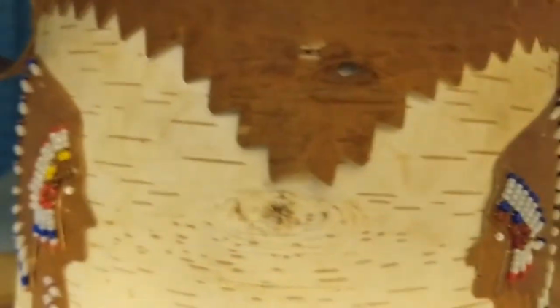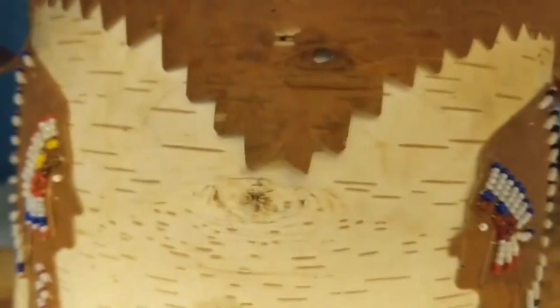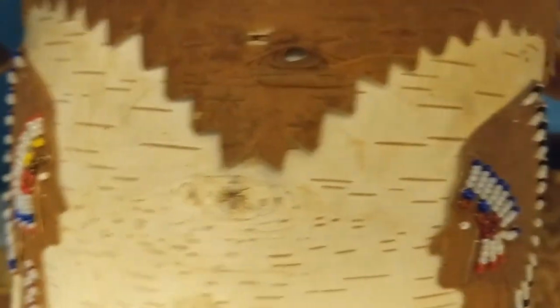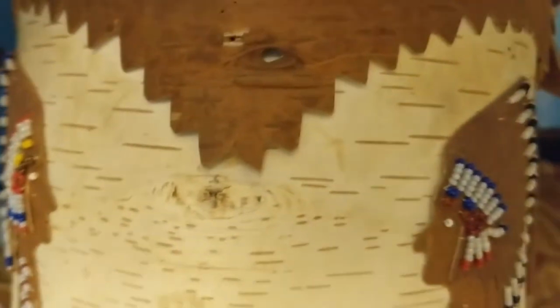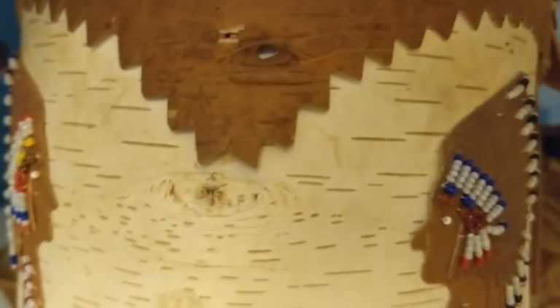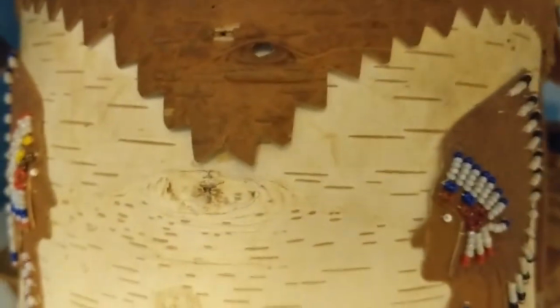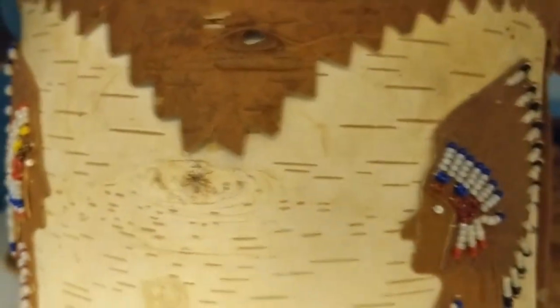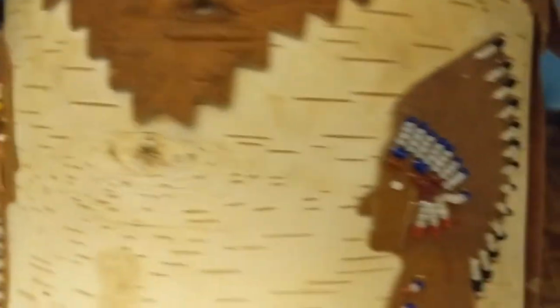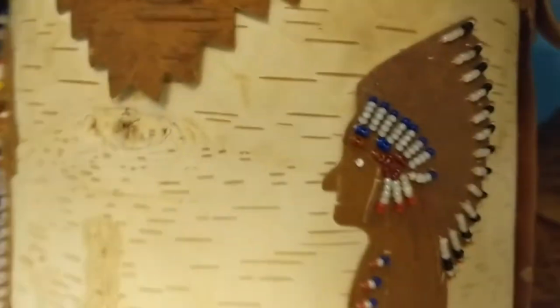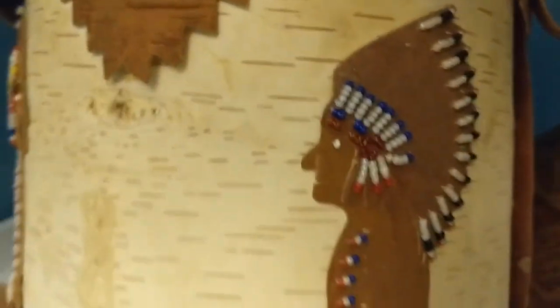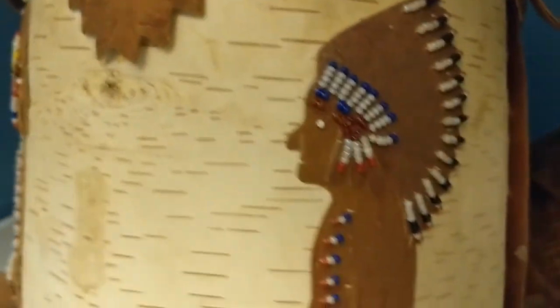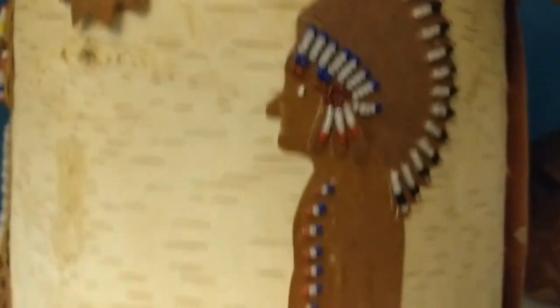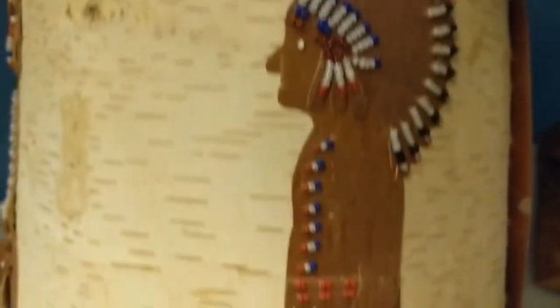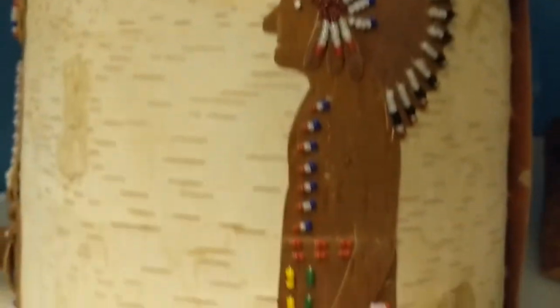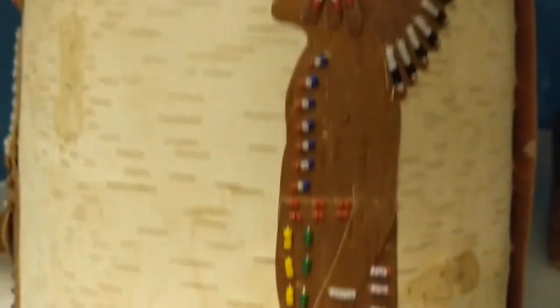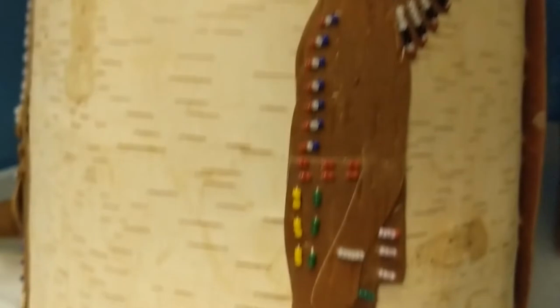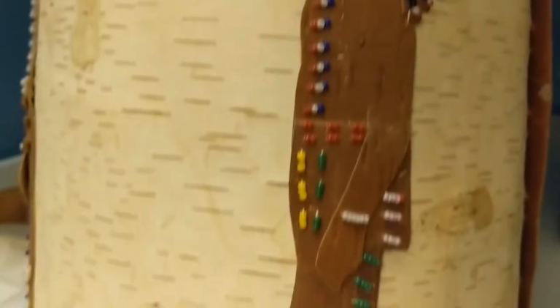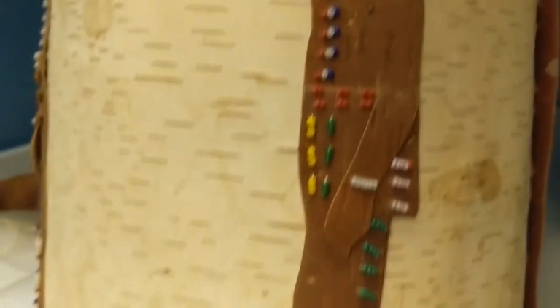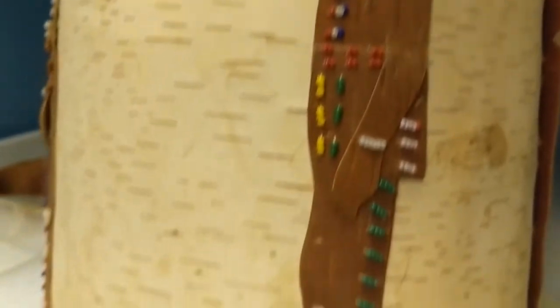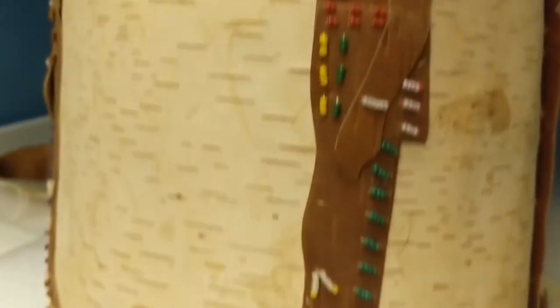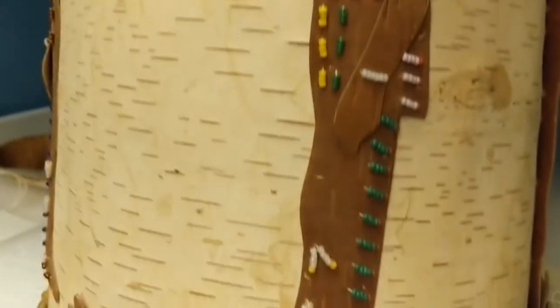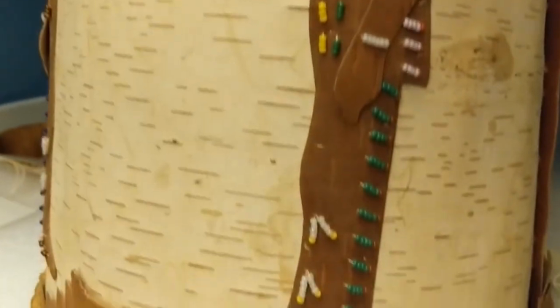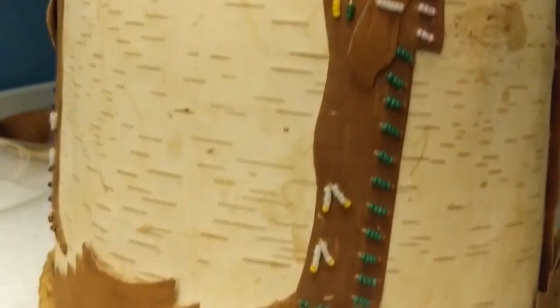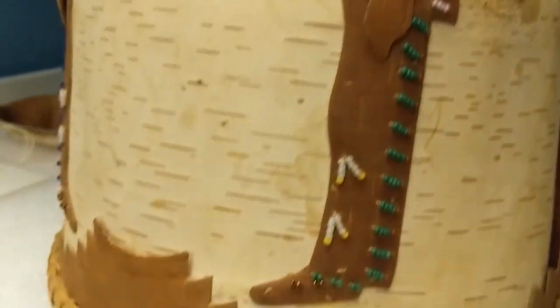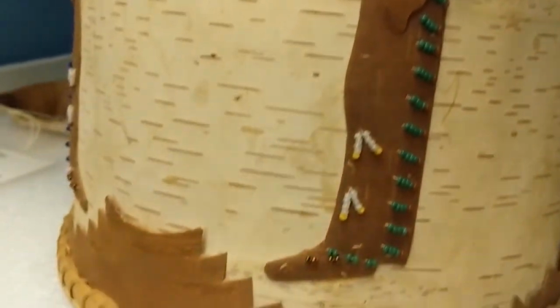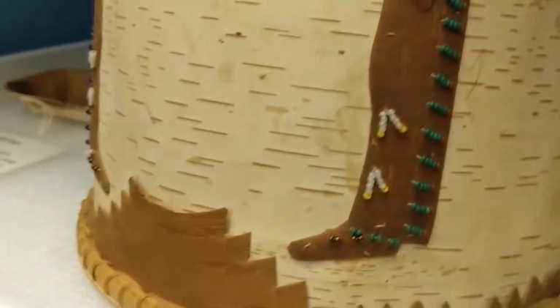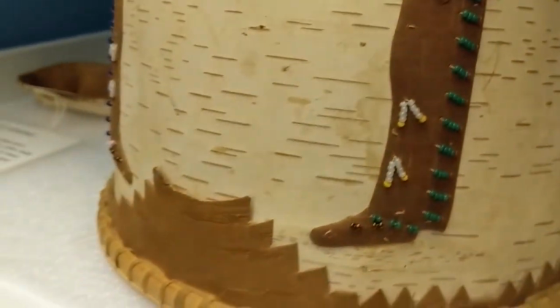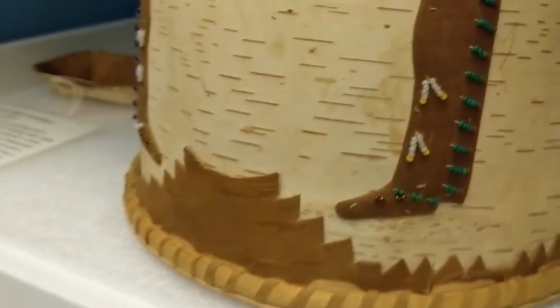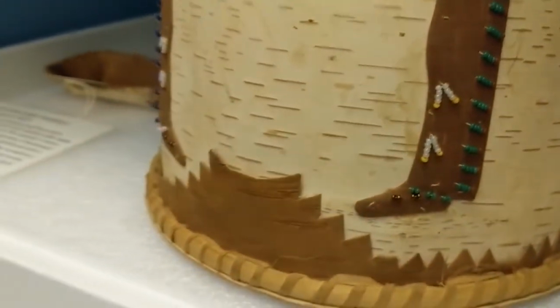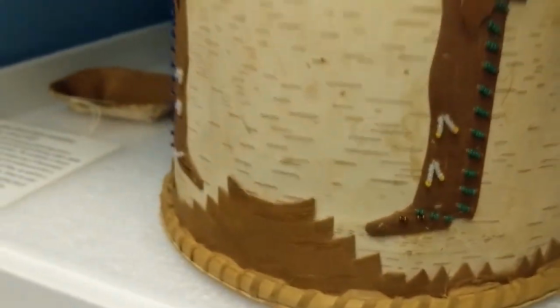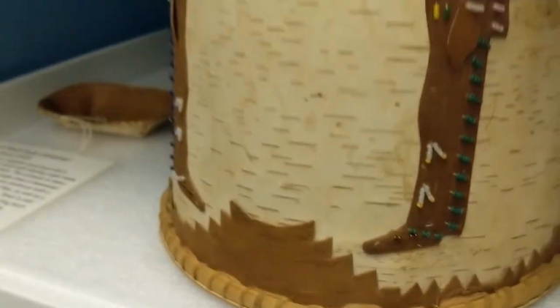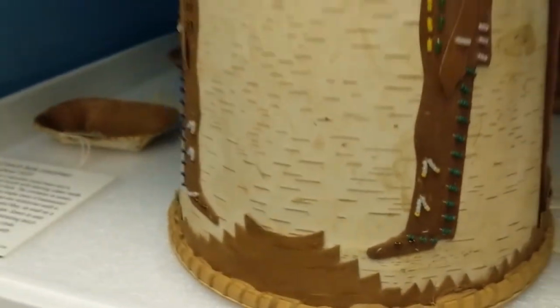This piece is an adaptation of a traditional birch bark basket and was made primarily as a collector's item.